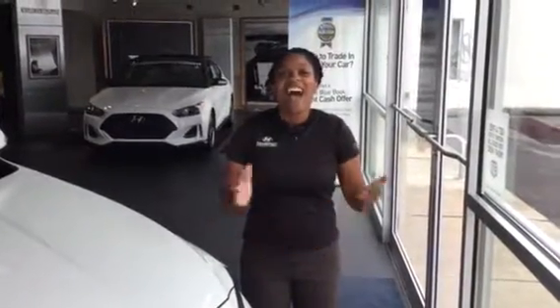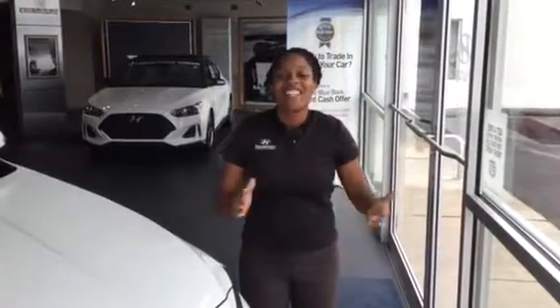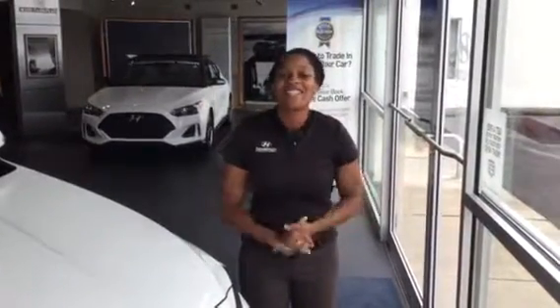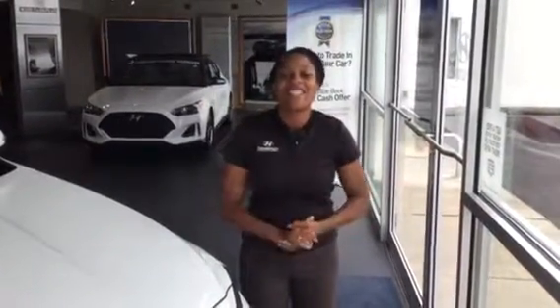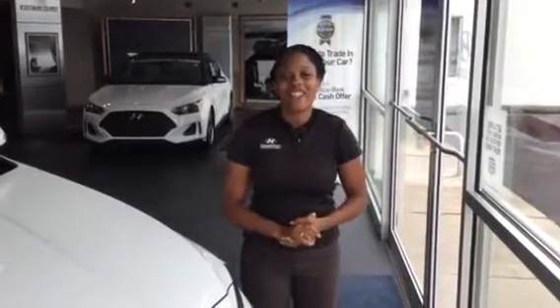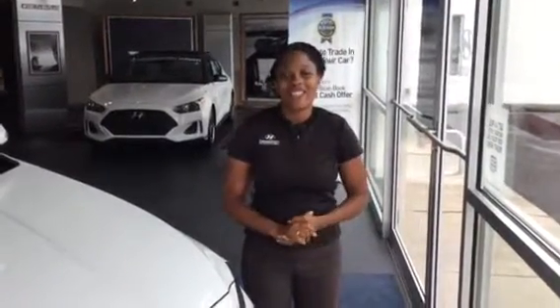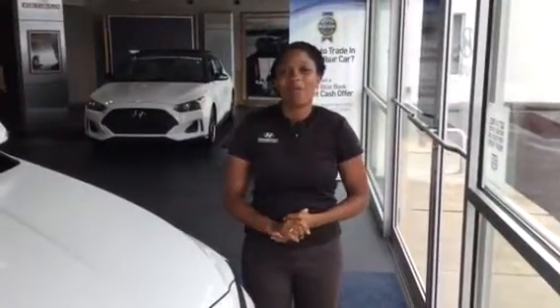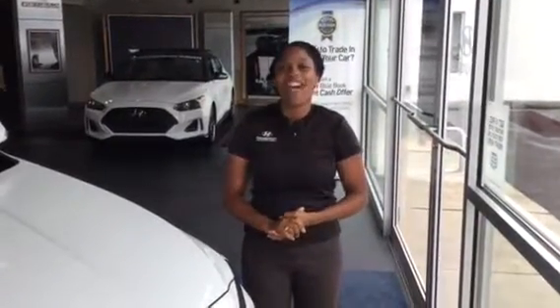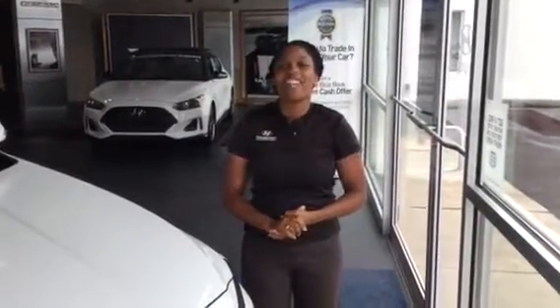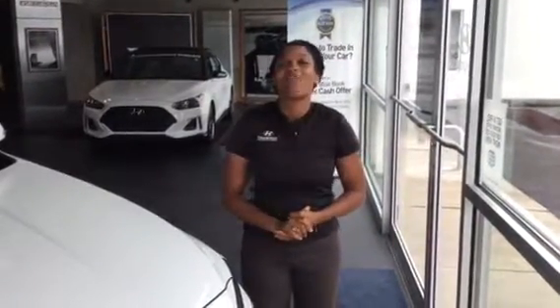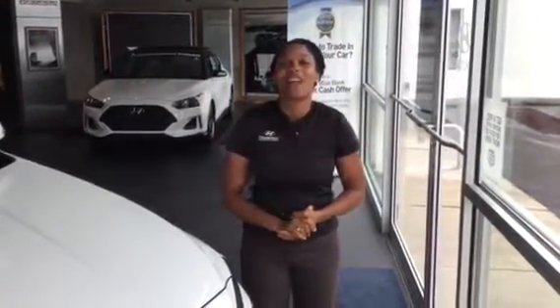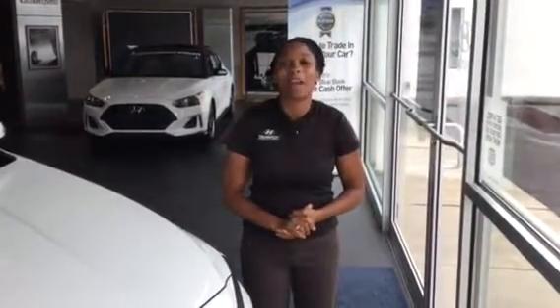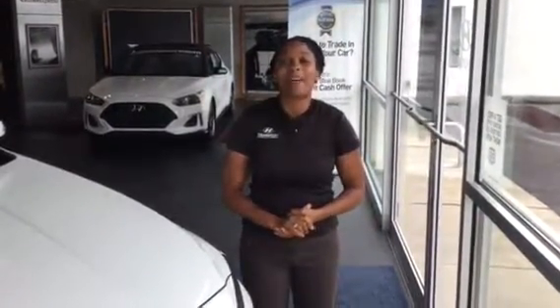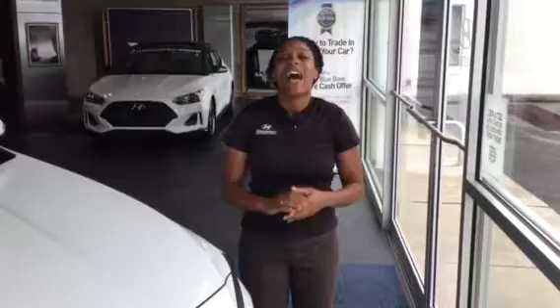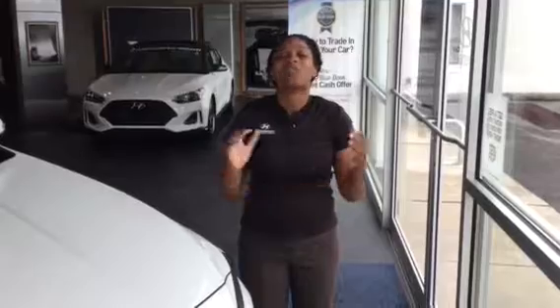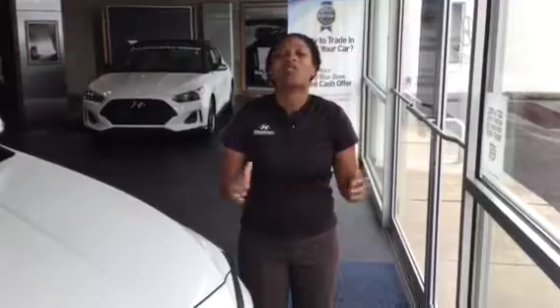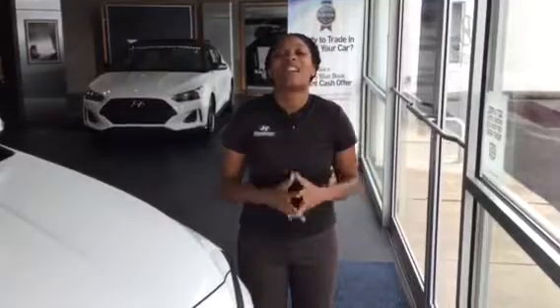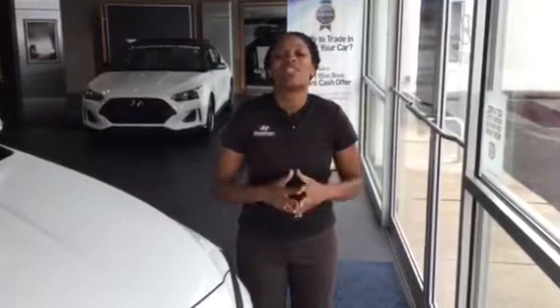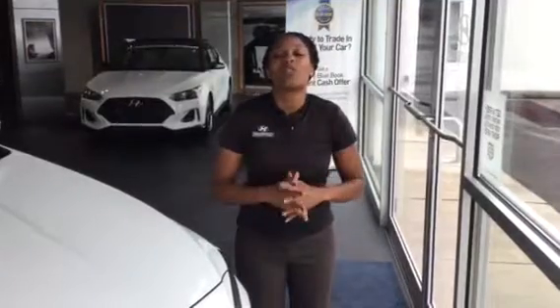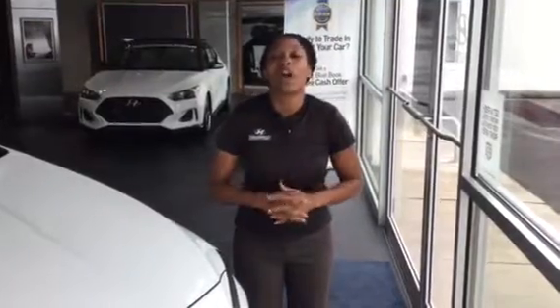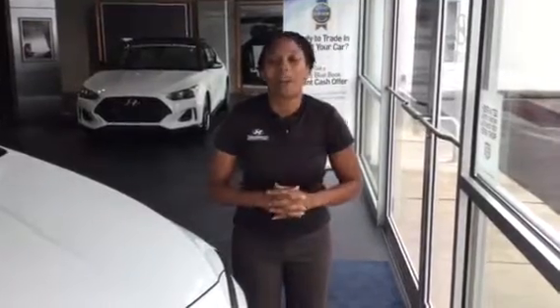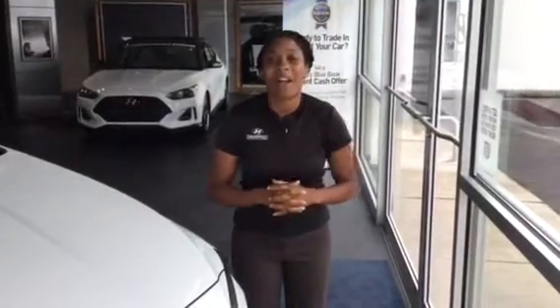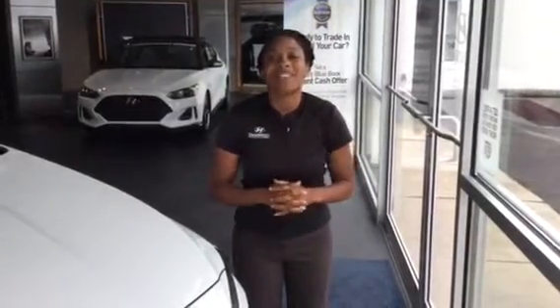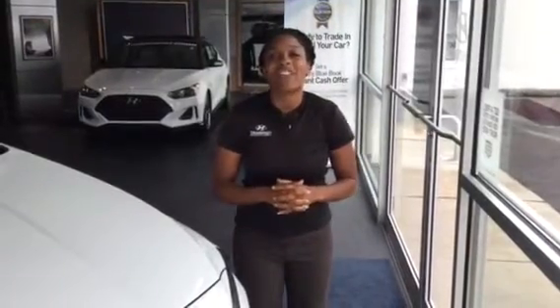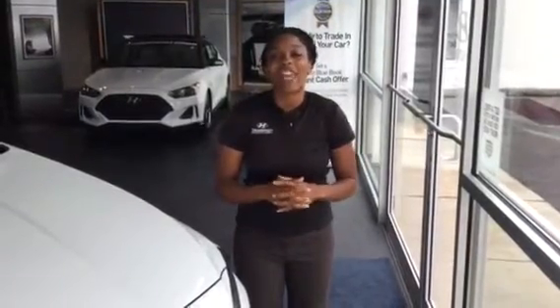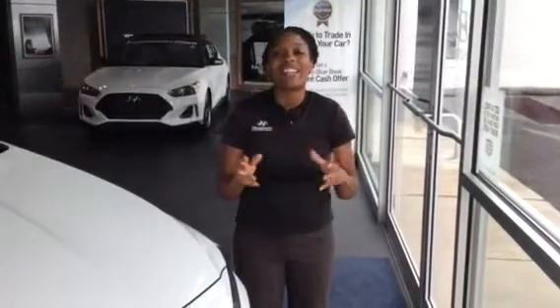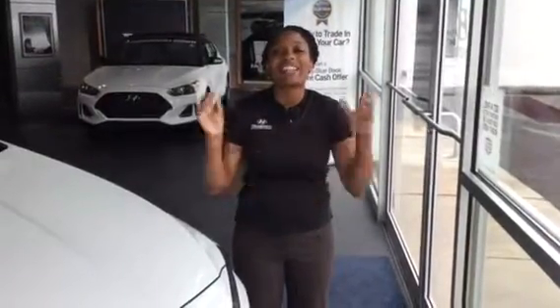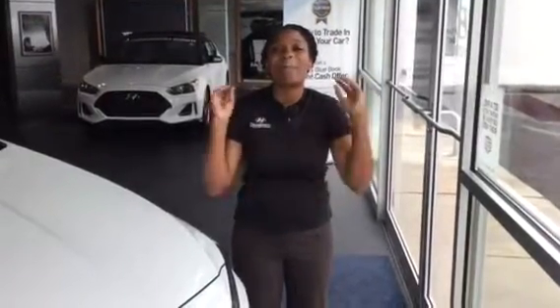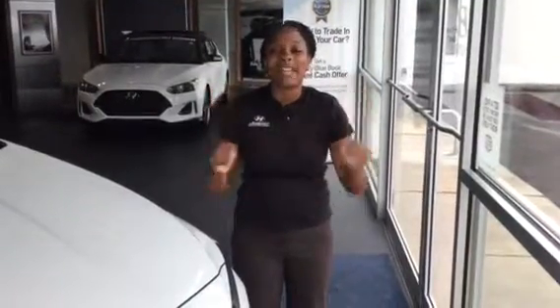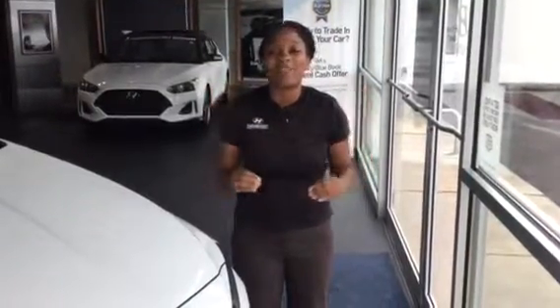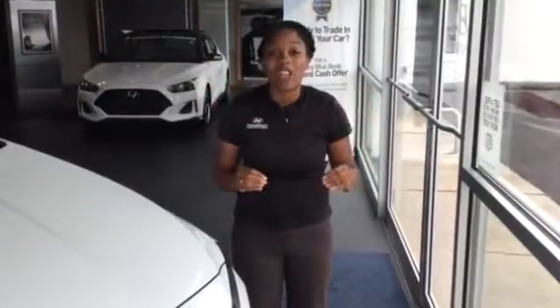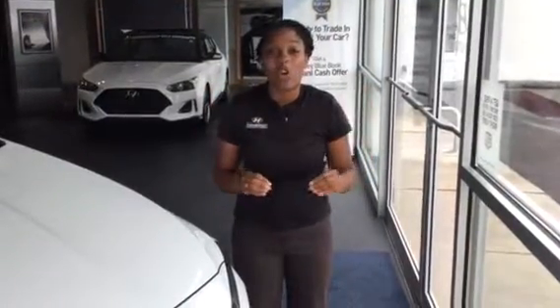Hi, it's Christina right here at Tamron Hyundai in Hoover, Alabama. I'm so excited that you inquired about our Santa Fe. It is an amazing vehicle.